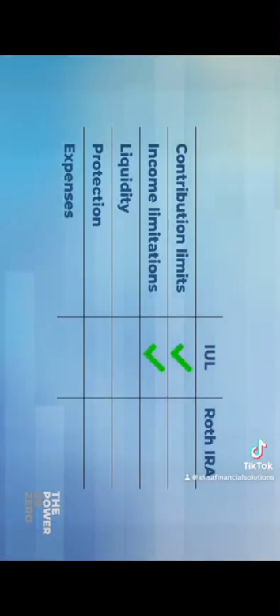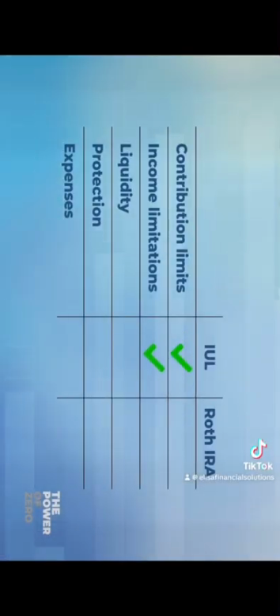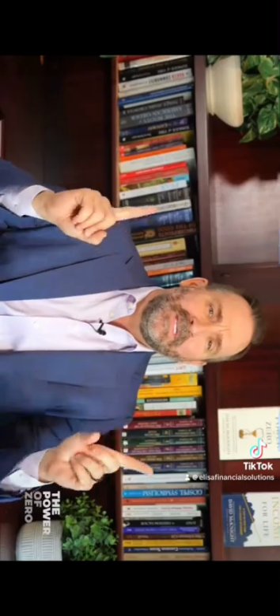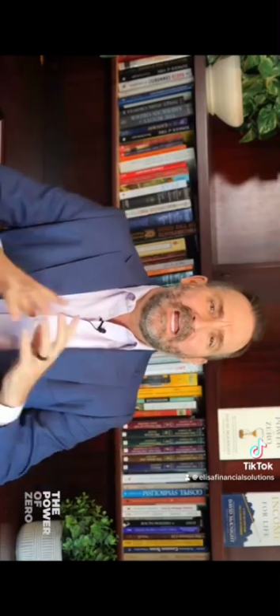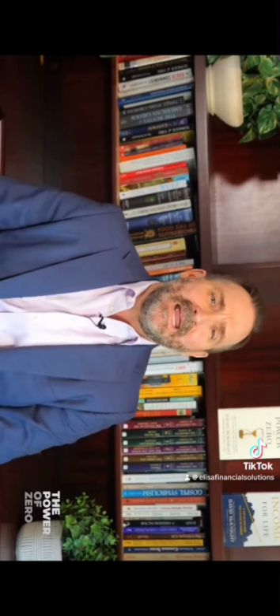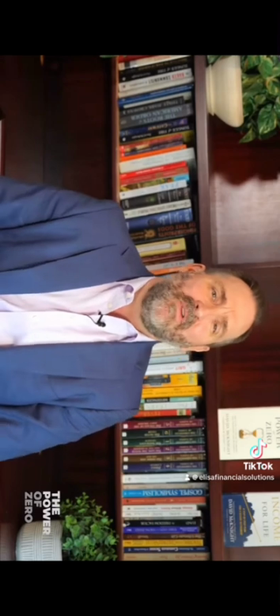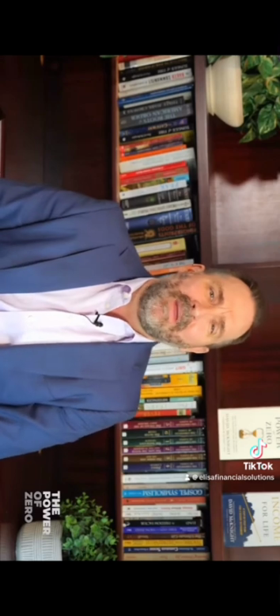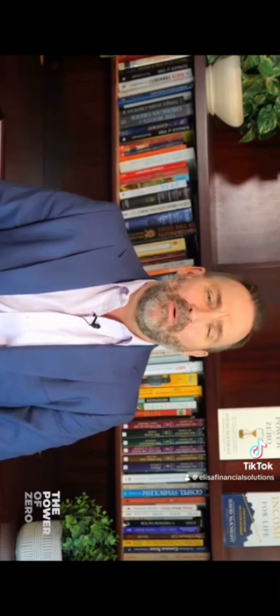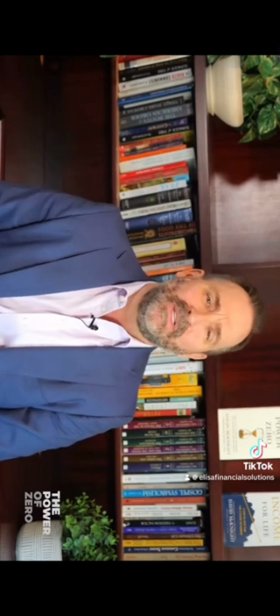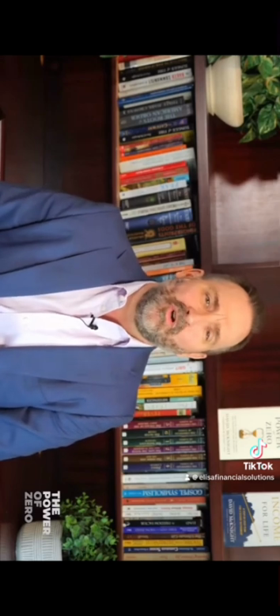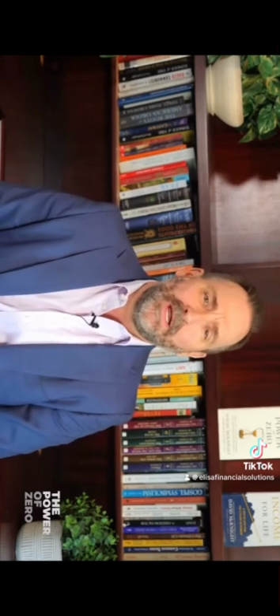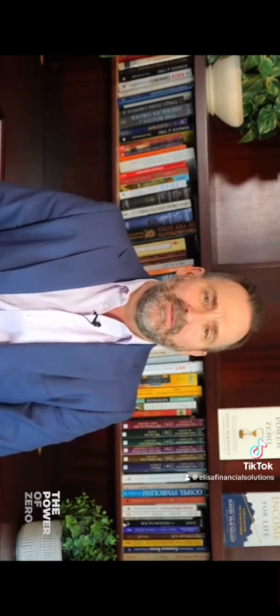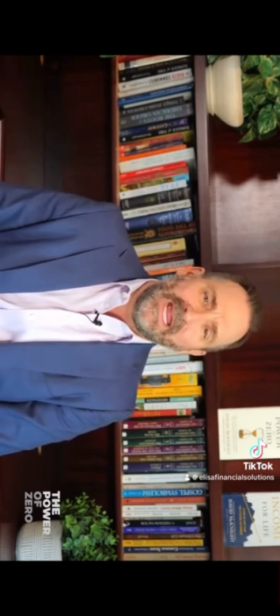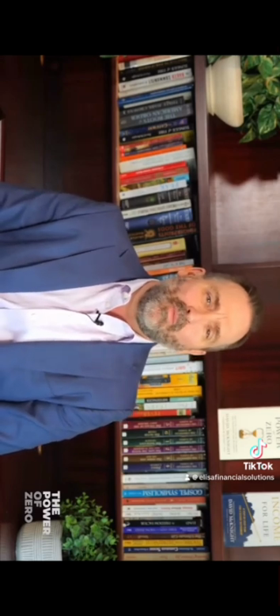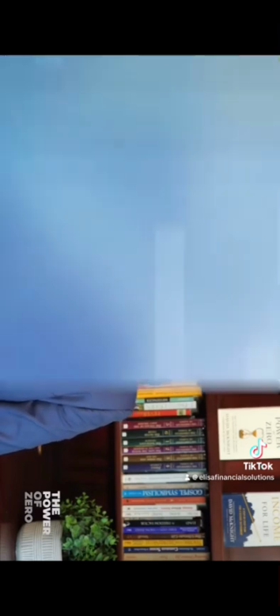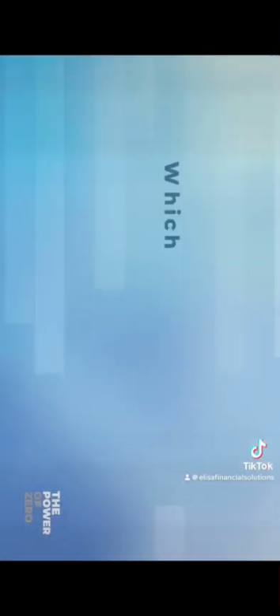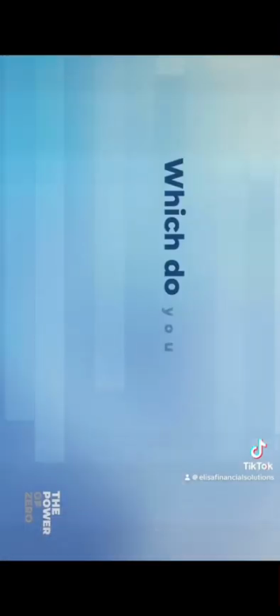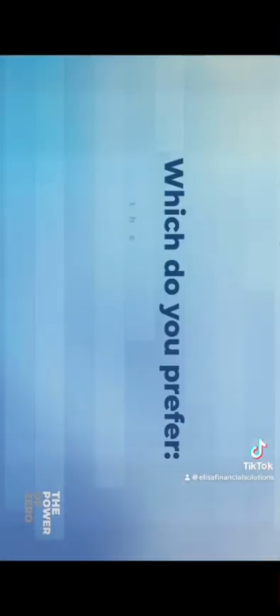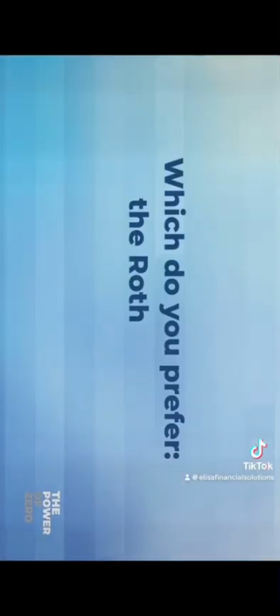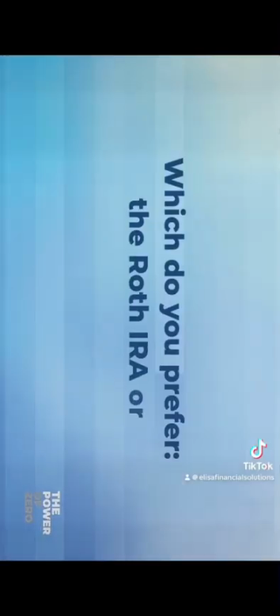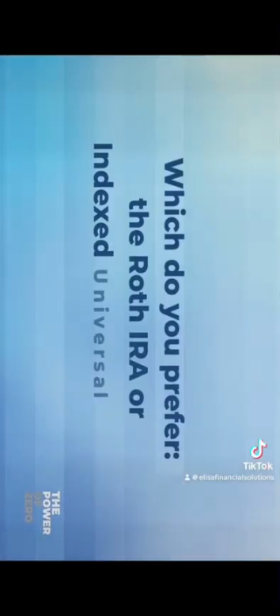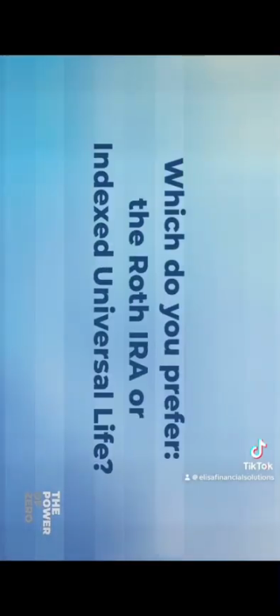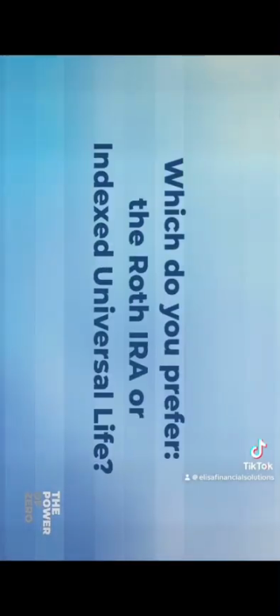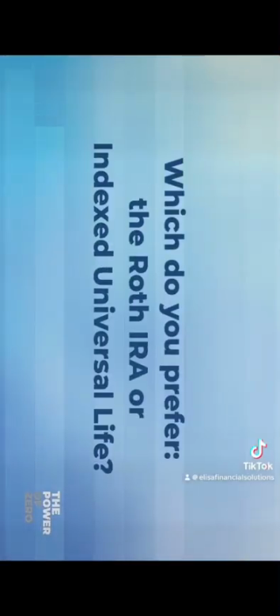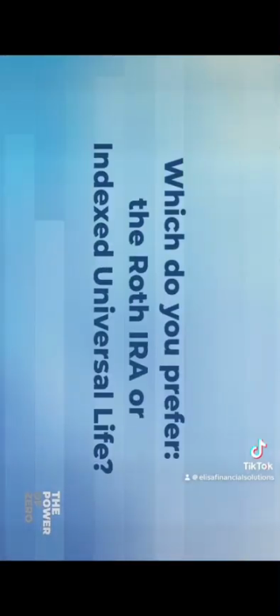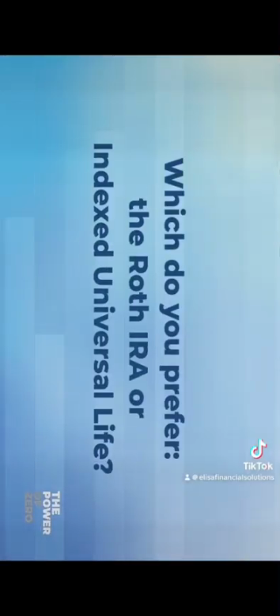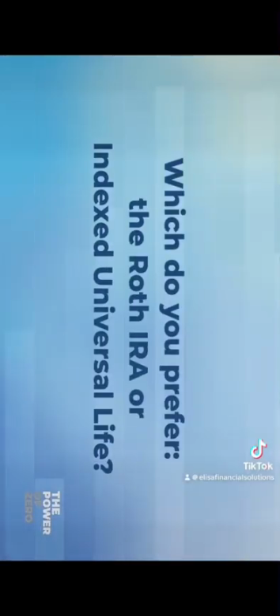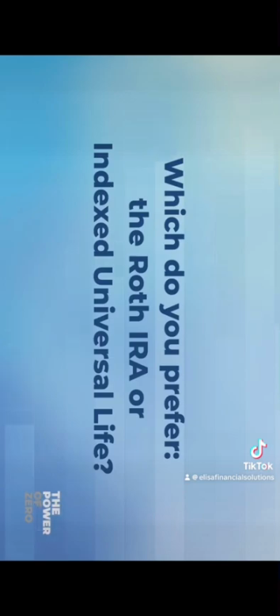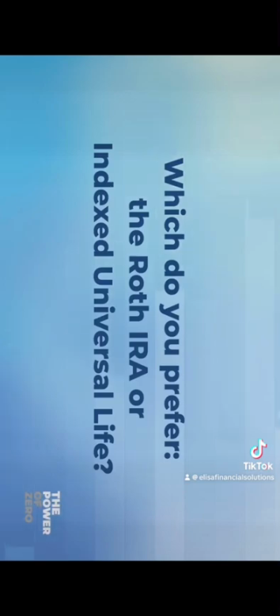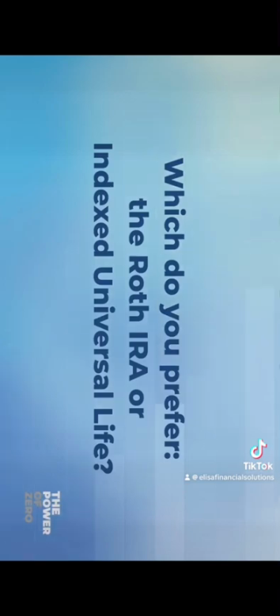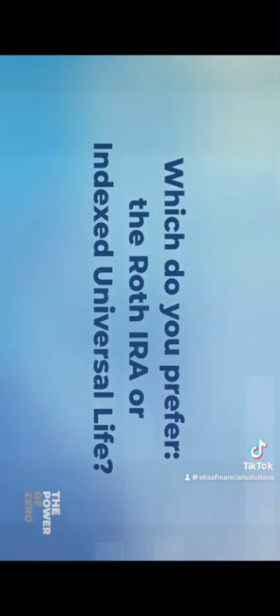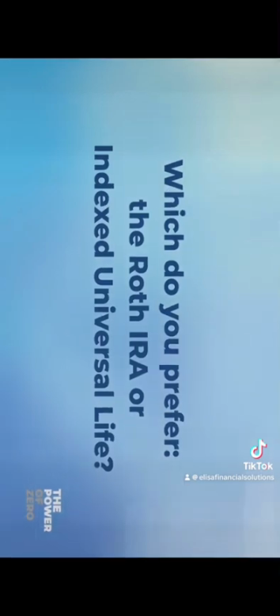It's time for the Power of Zero question of the day. Which do you prefer — the Roth IRA or Indexed Universal Life?